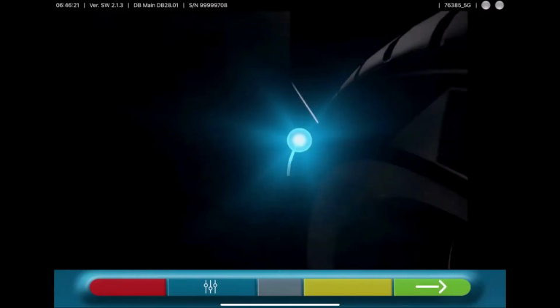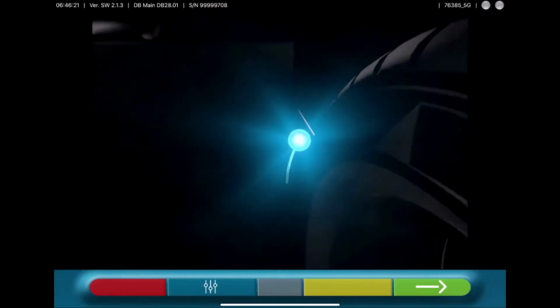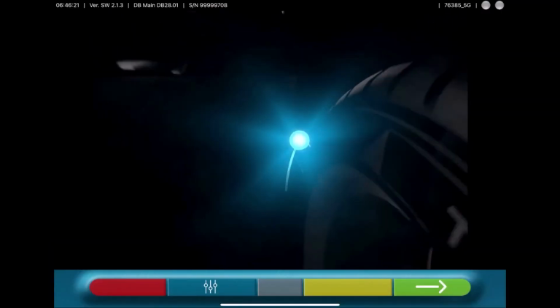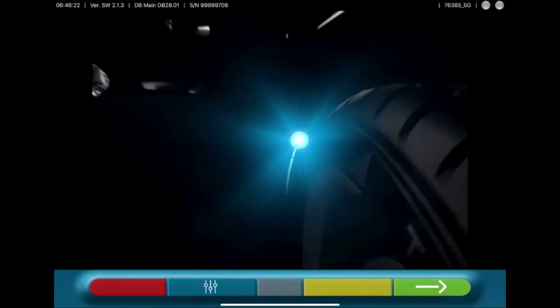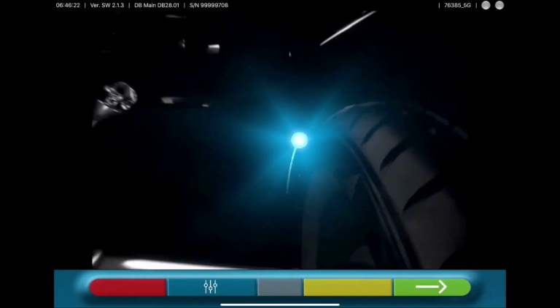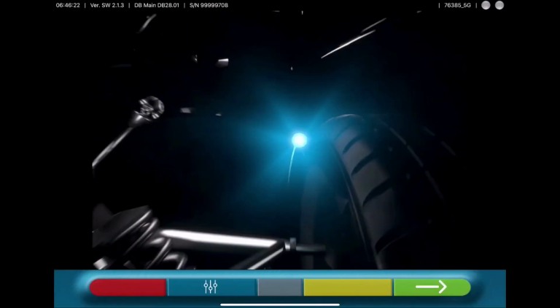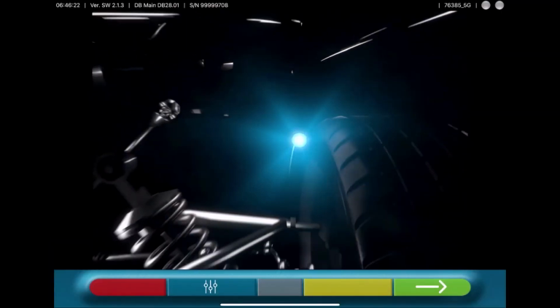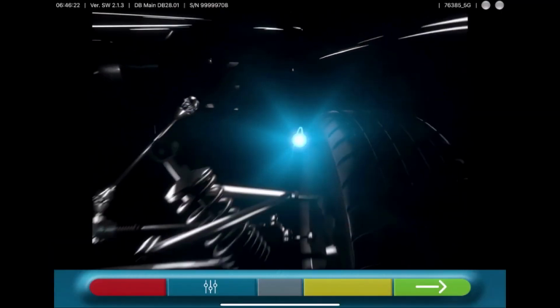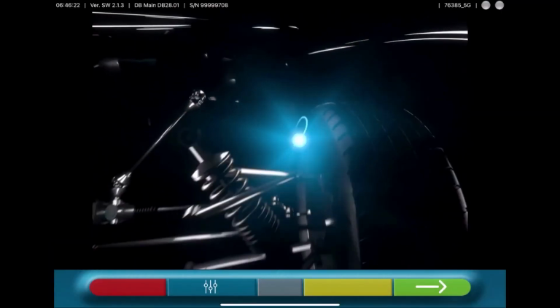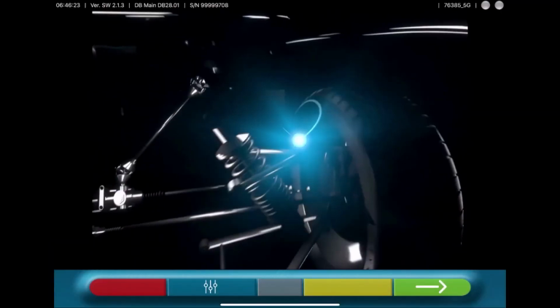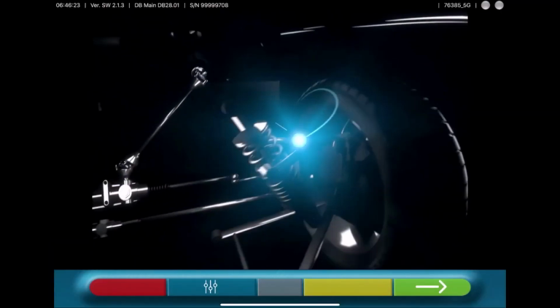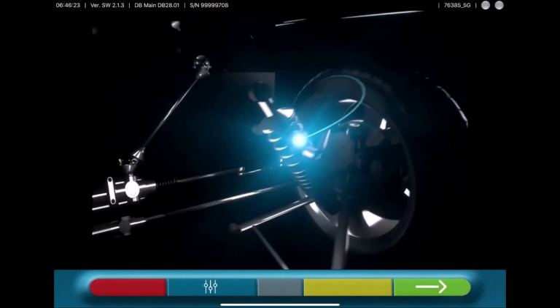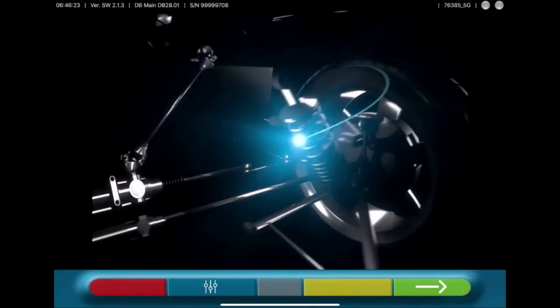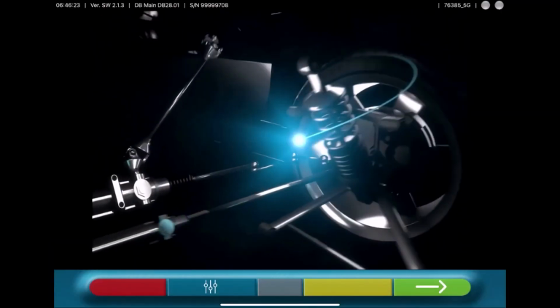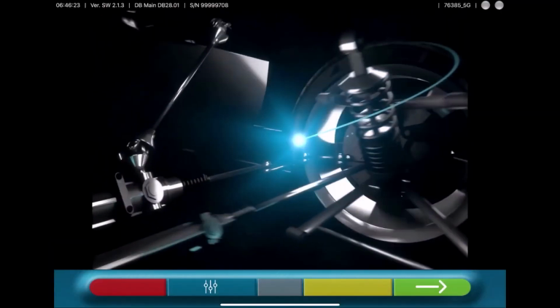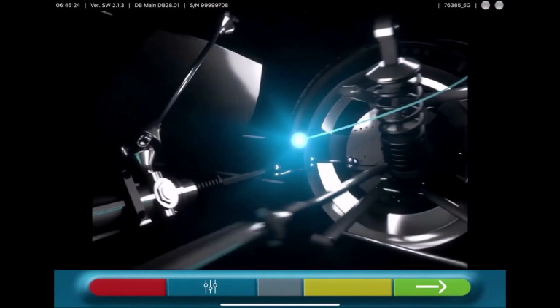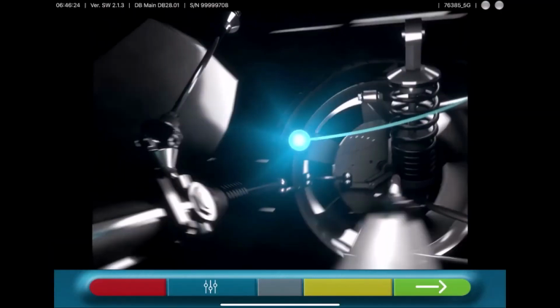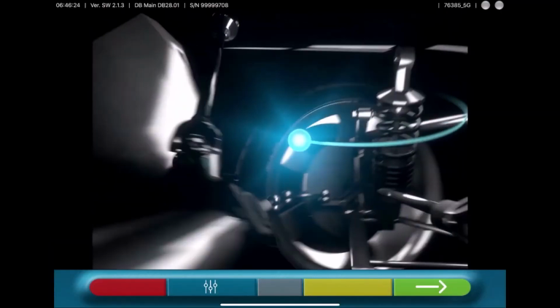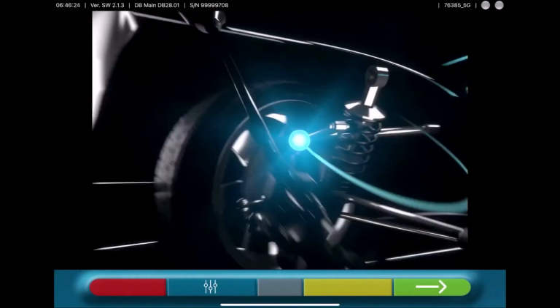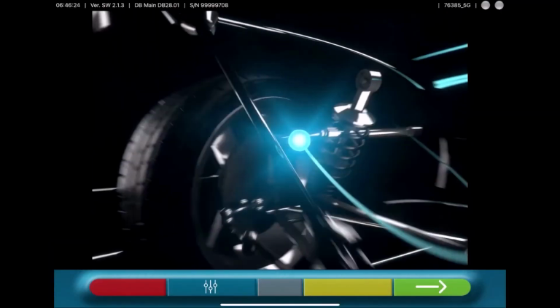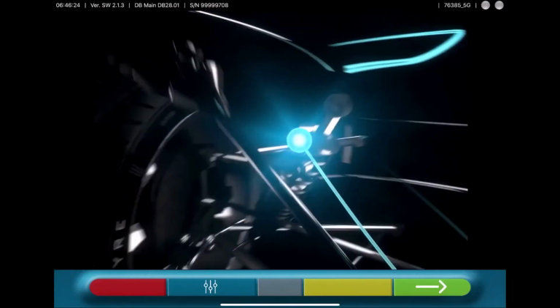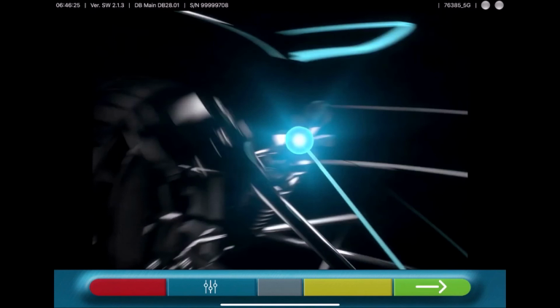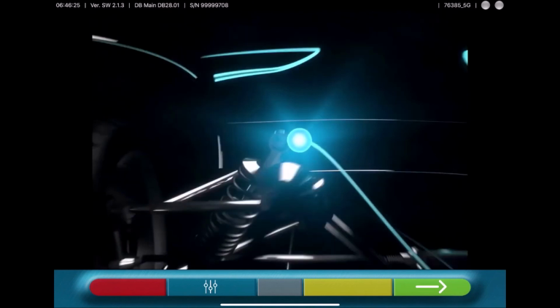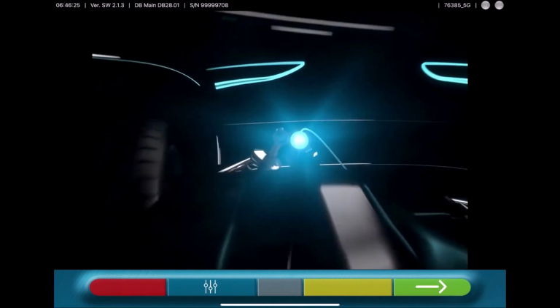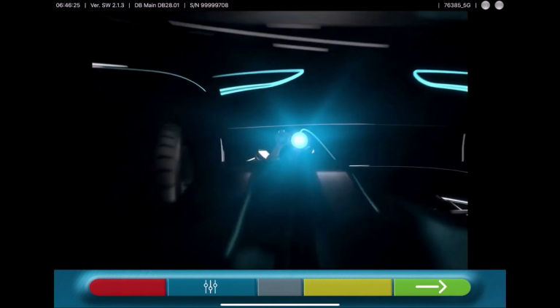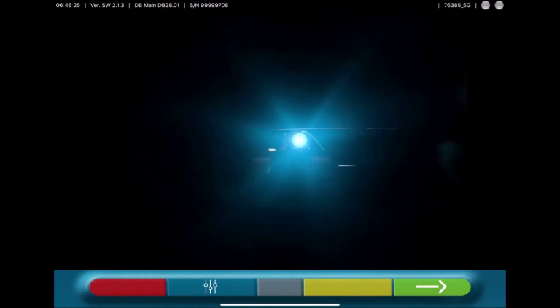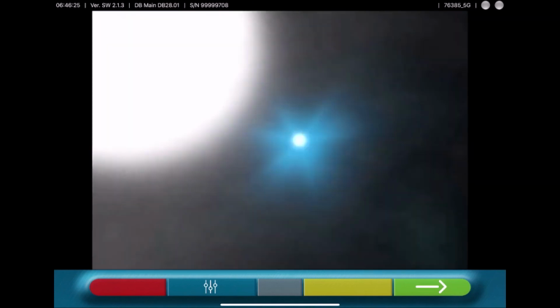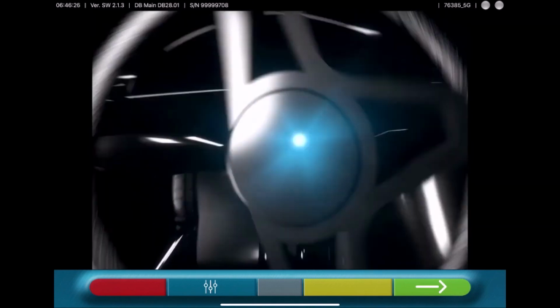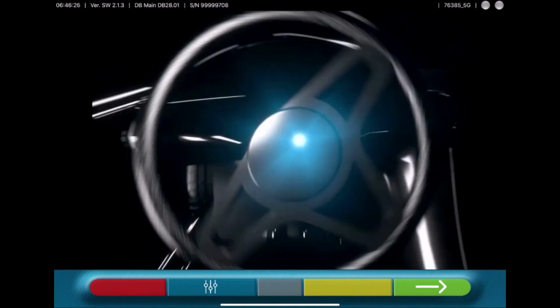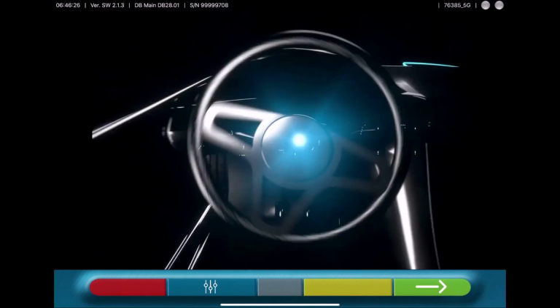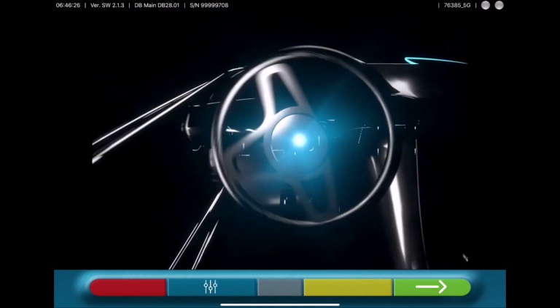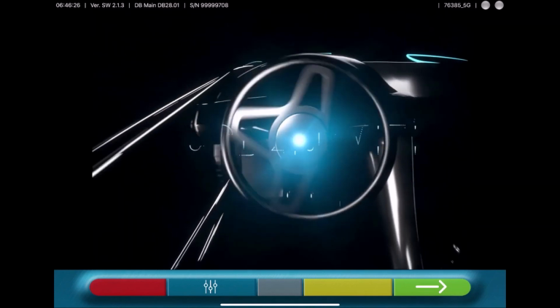This is our new CCD wheel alignment, based on tablet-driven software.